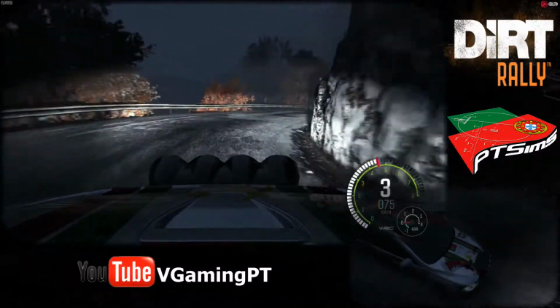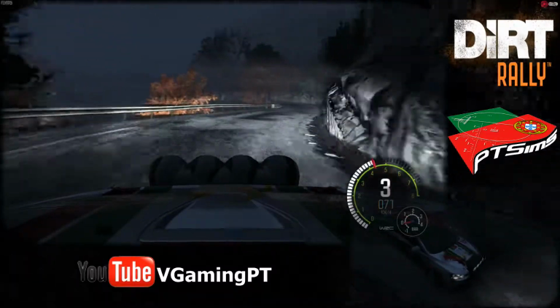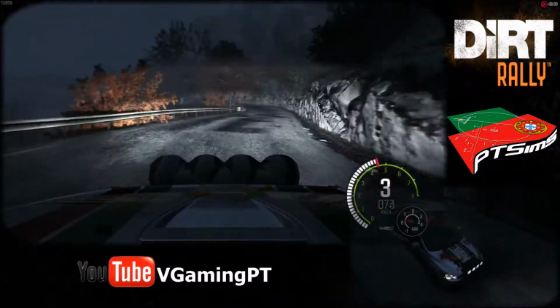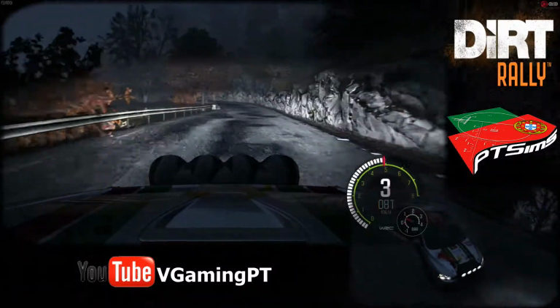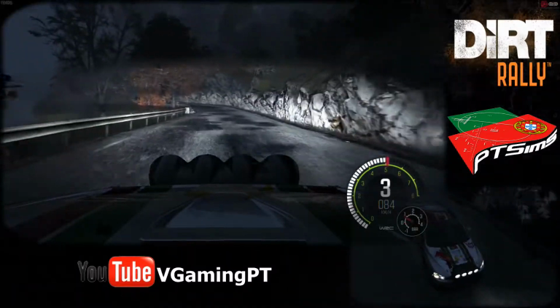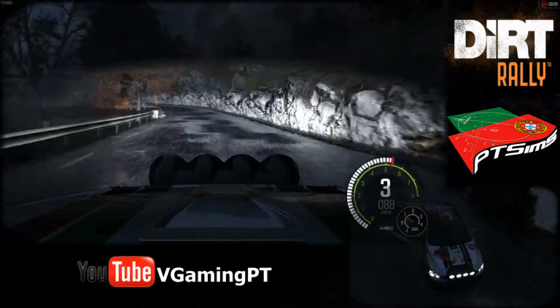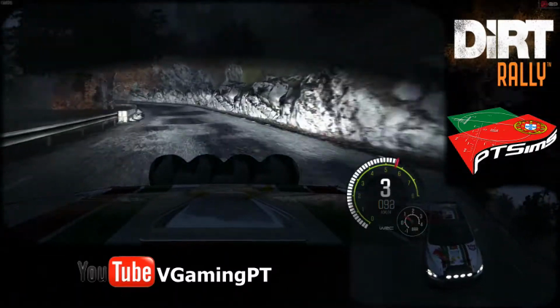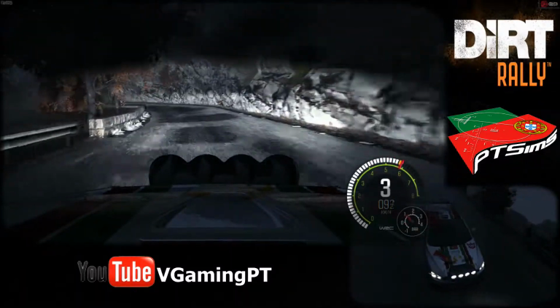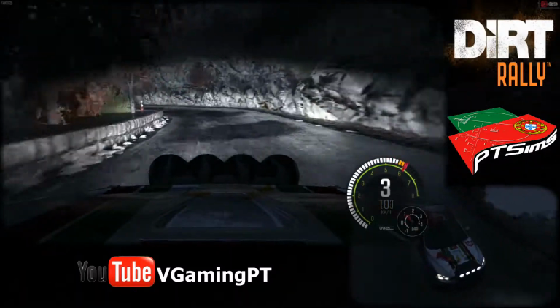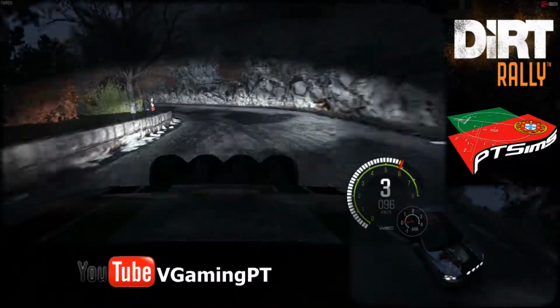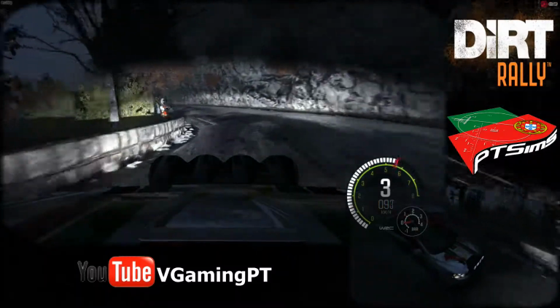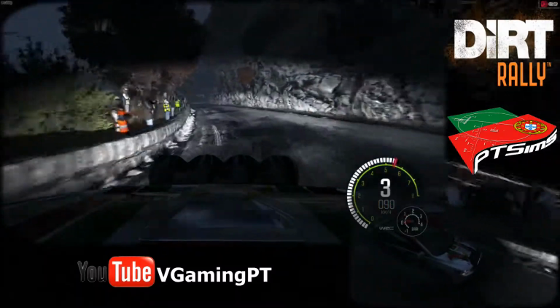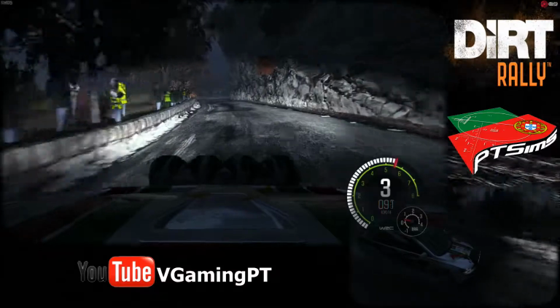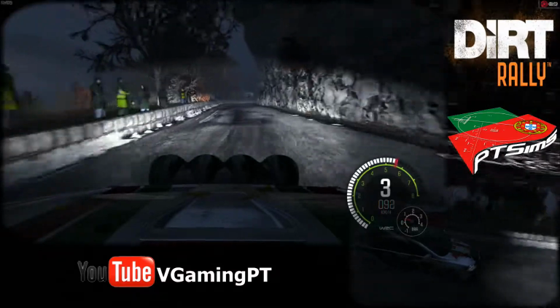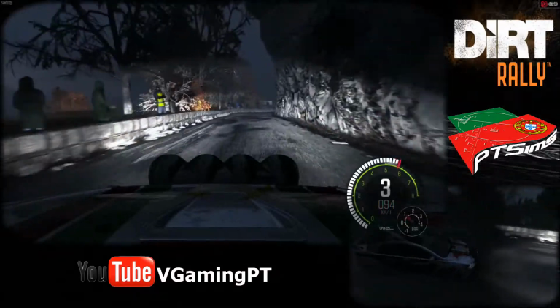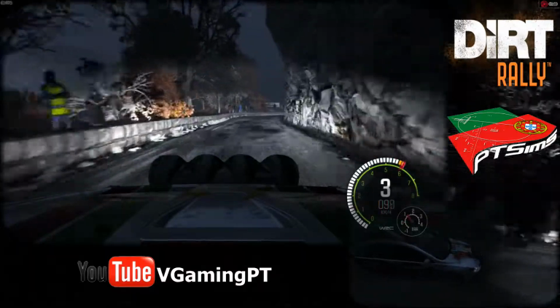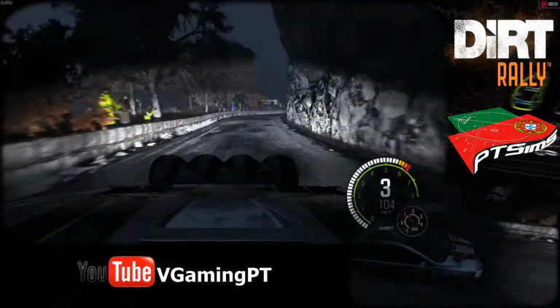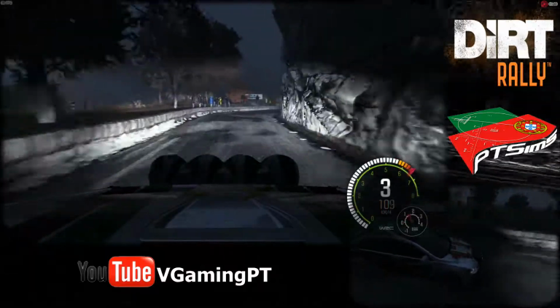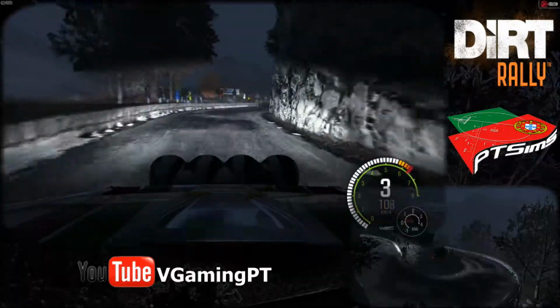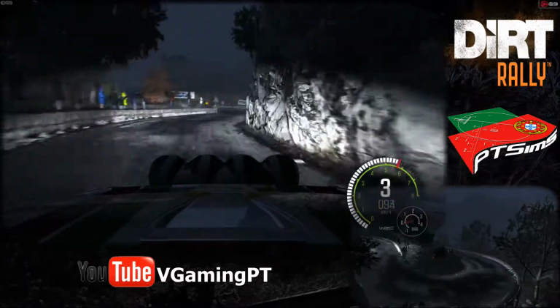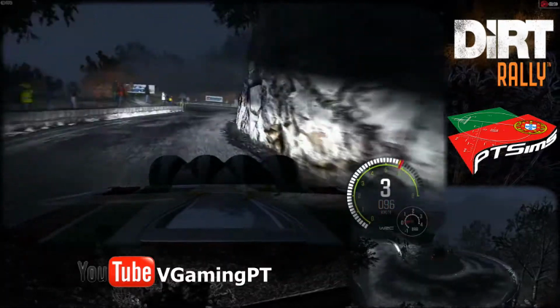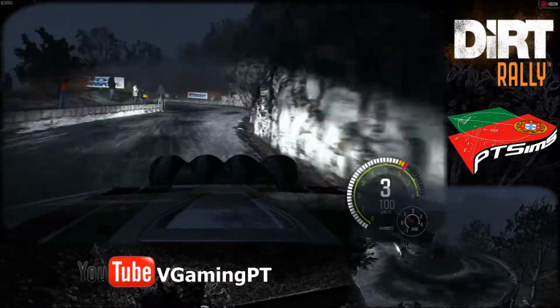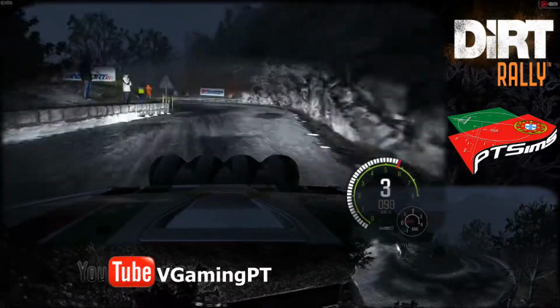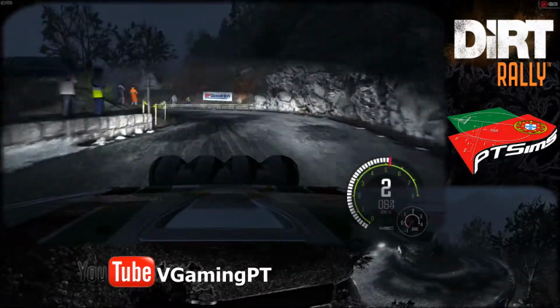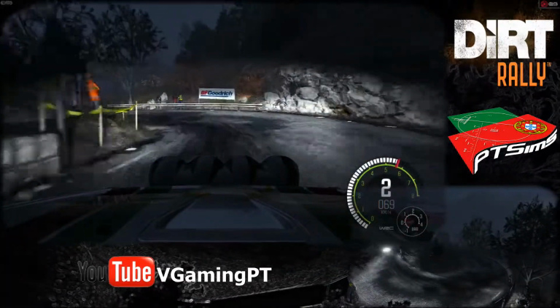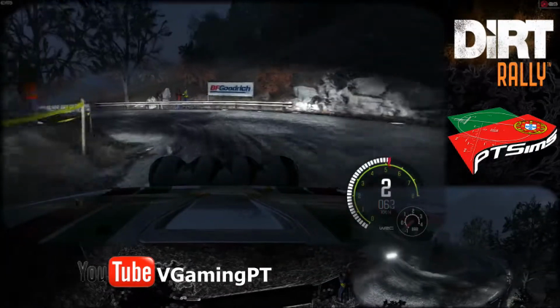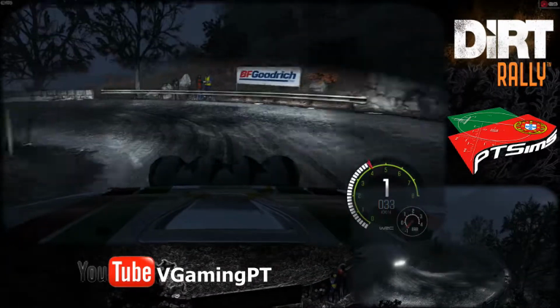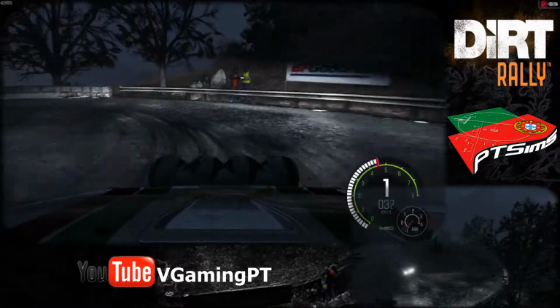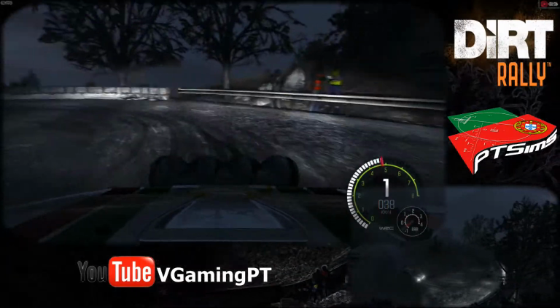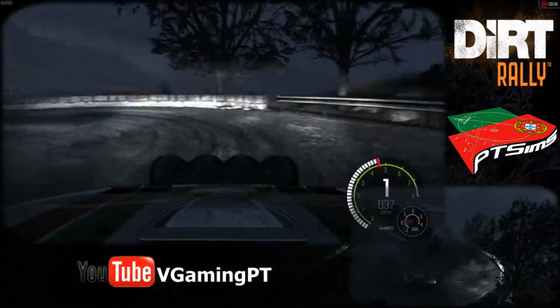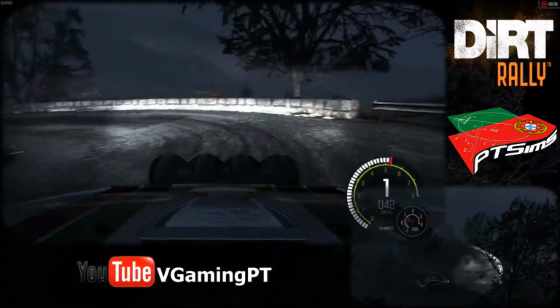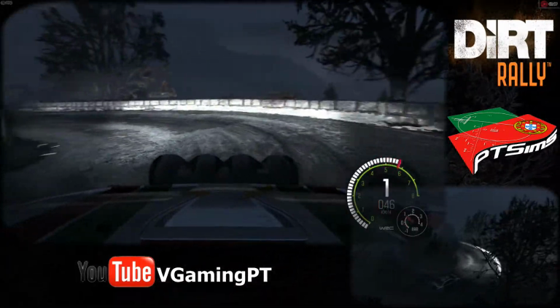Into caution right, 6. Immediate hairpin left. Left, 6, 40.